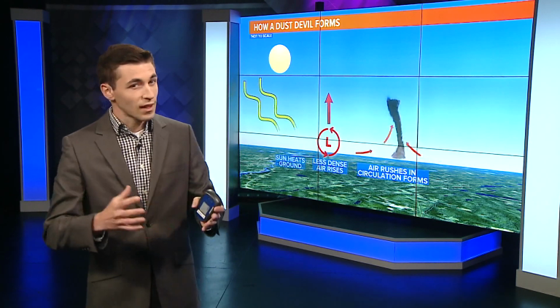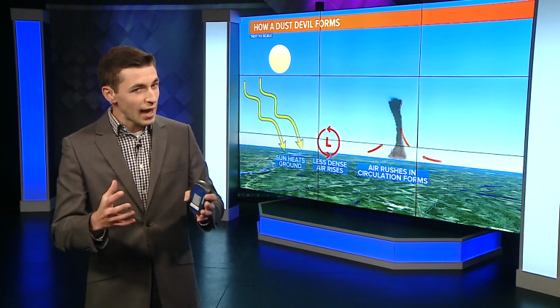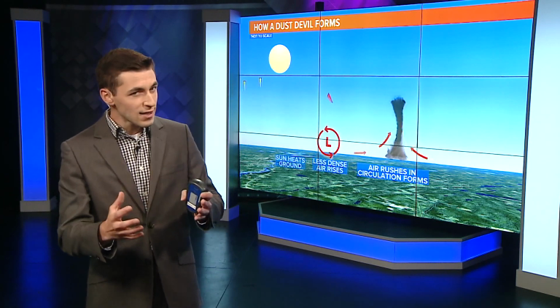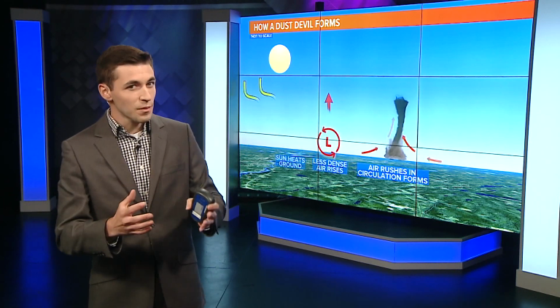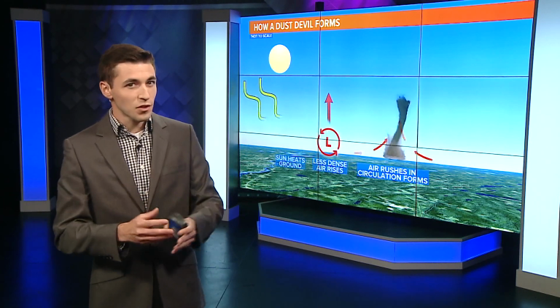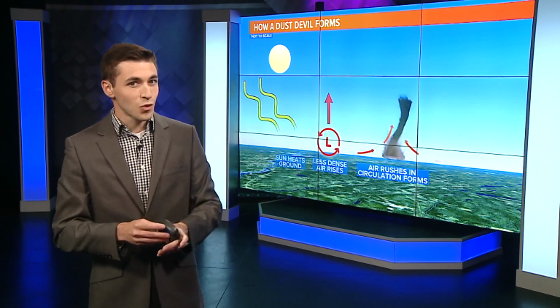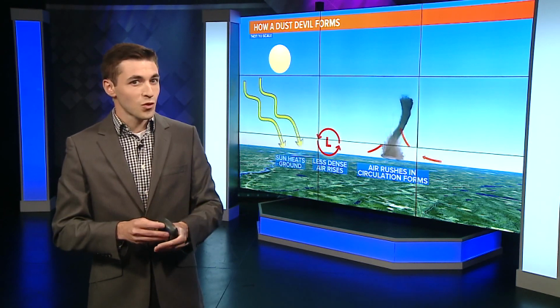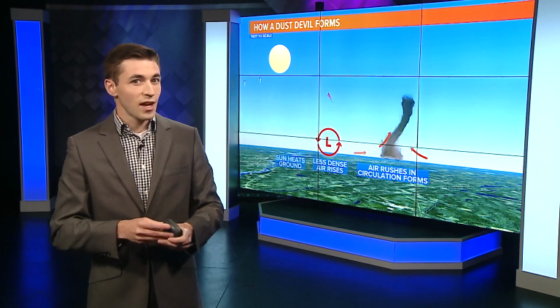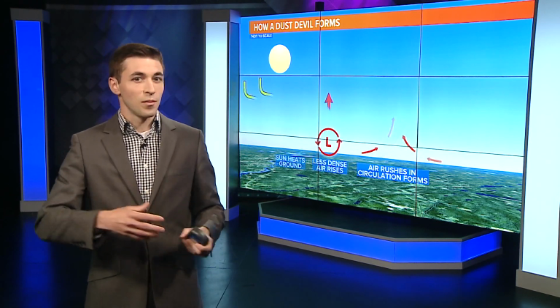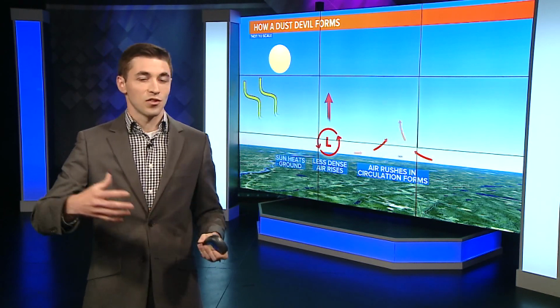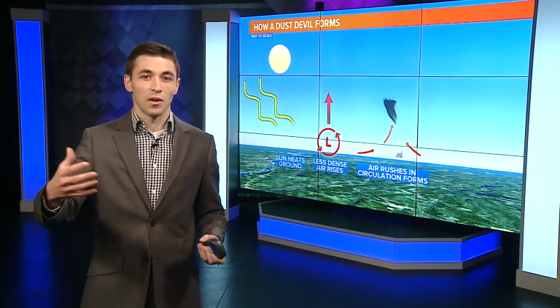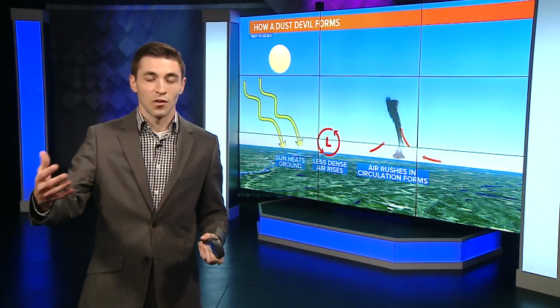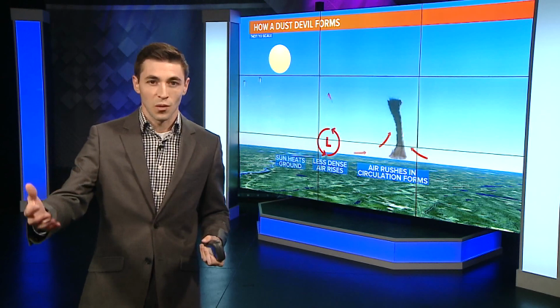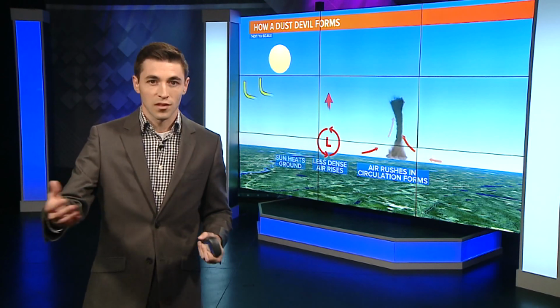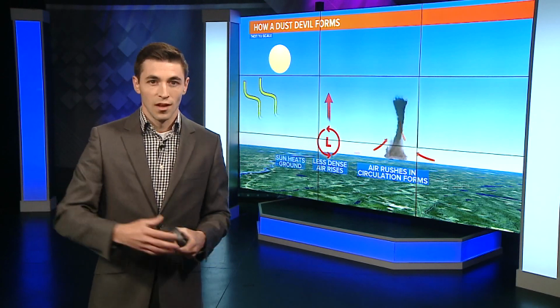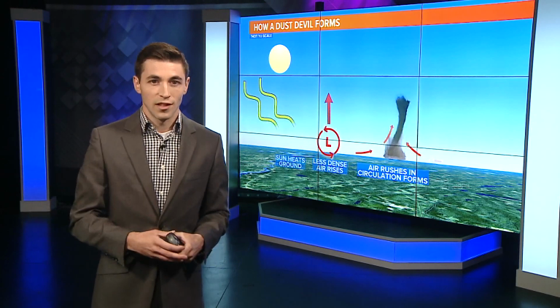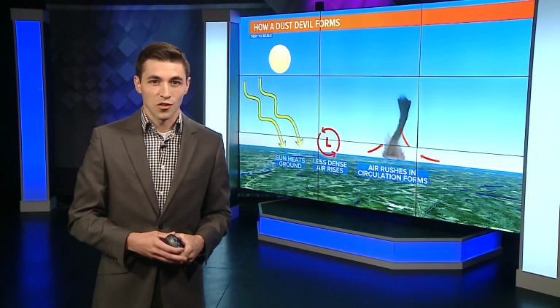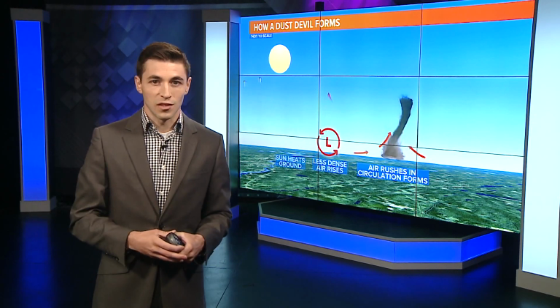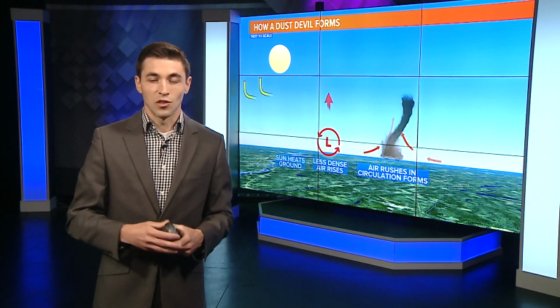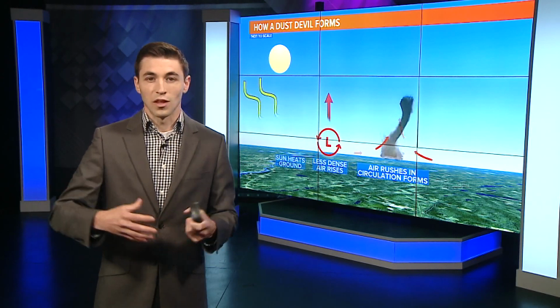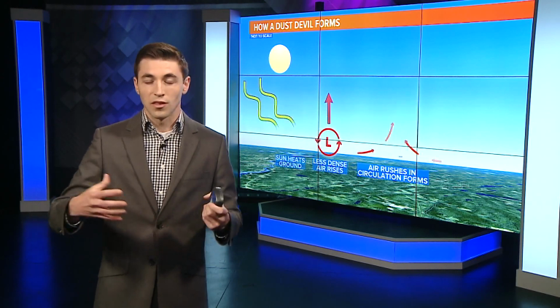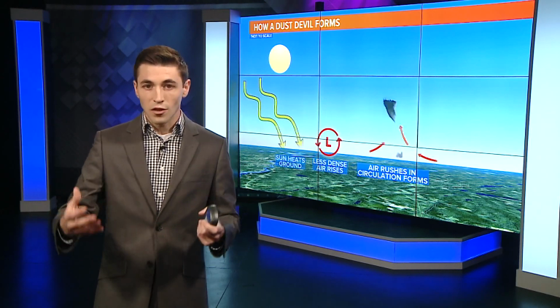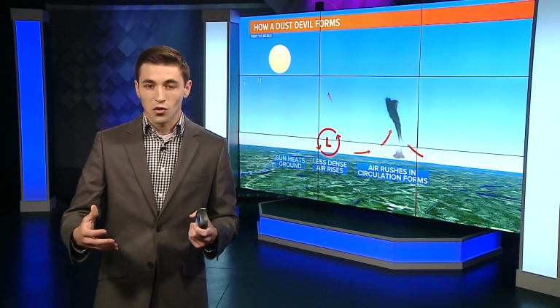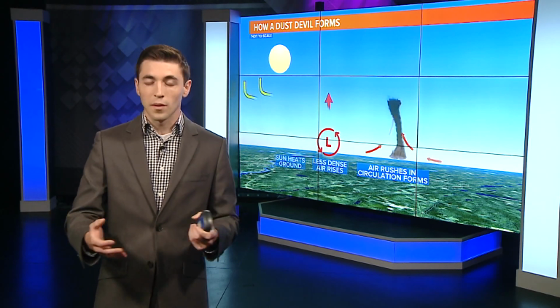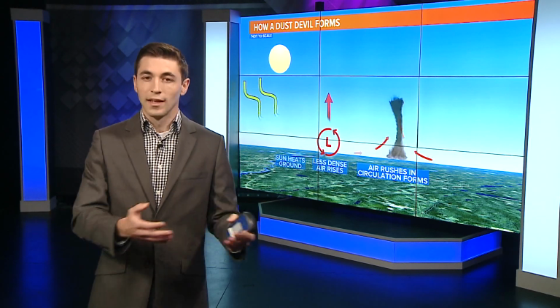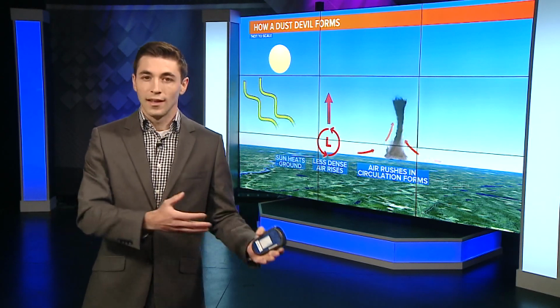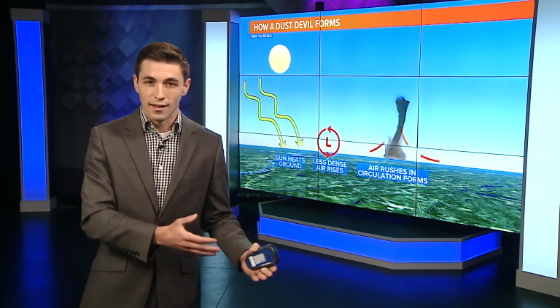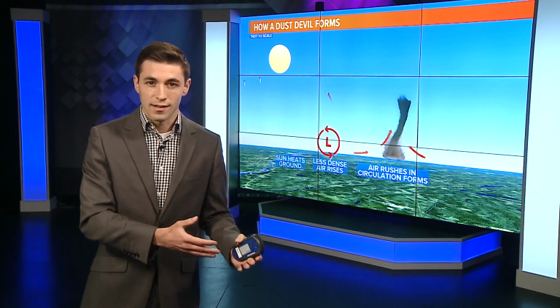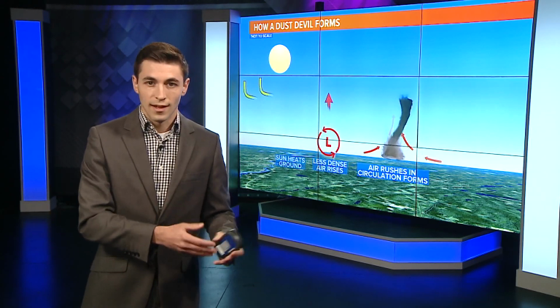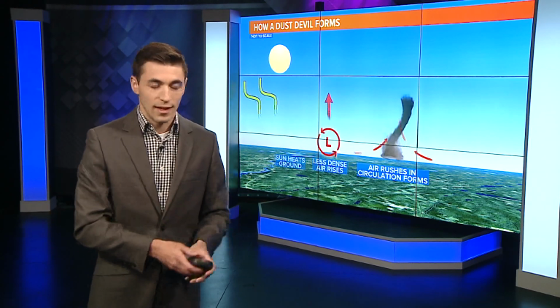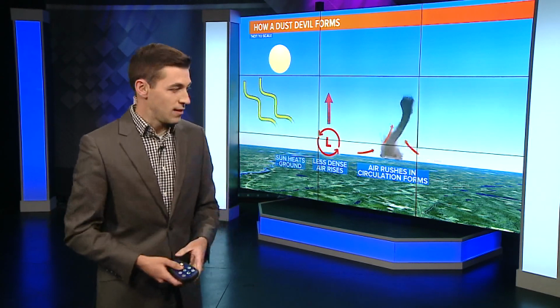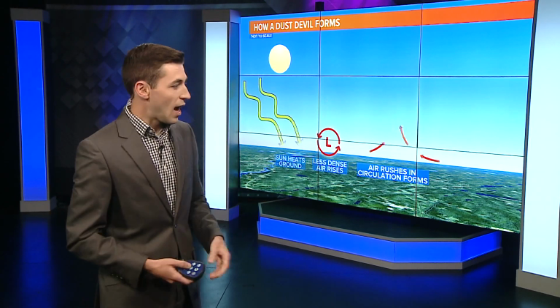It's kind of similar to a tornado, but a tornado, of course, is associated with a thunderstorm. A dust devil is not.